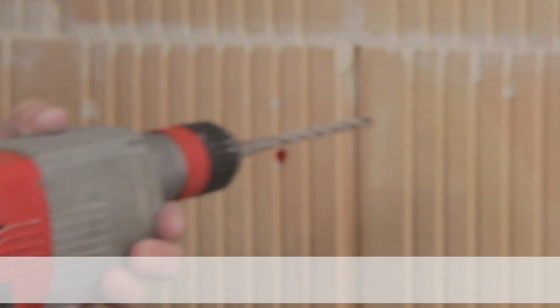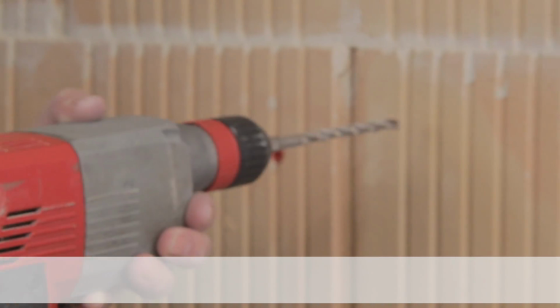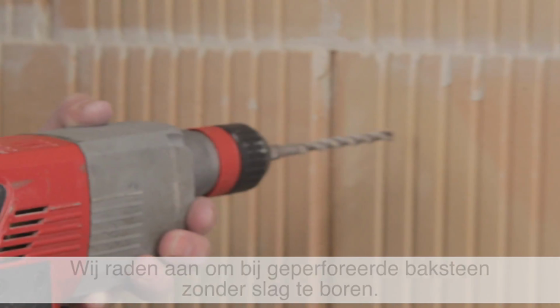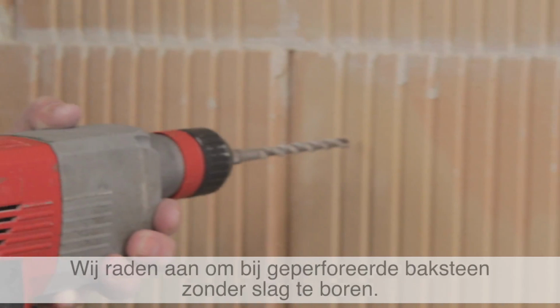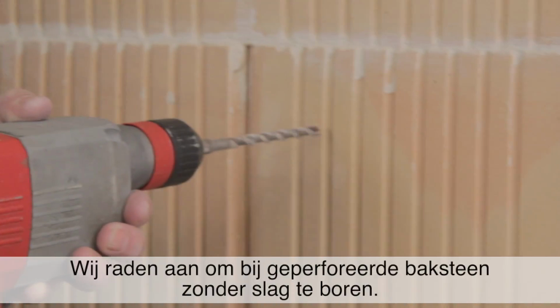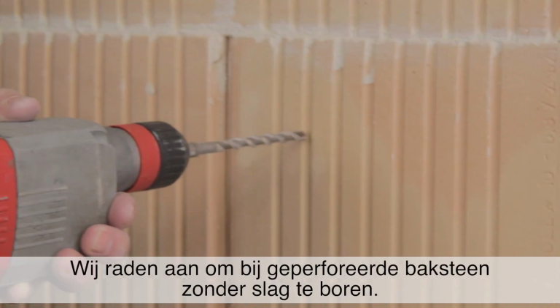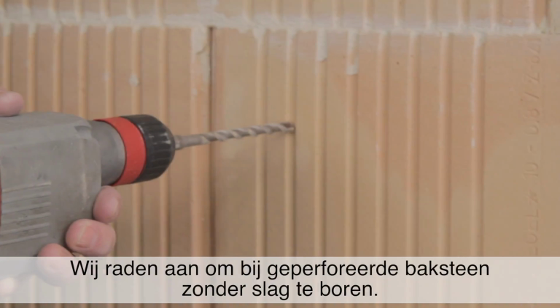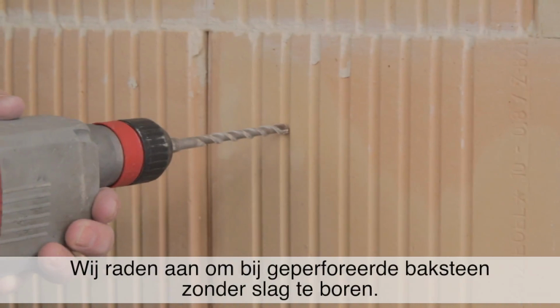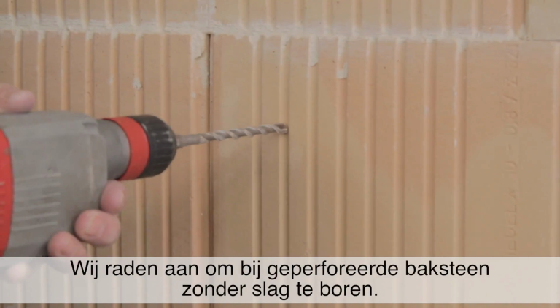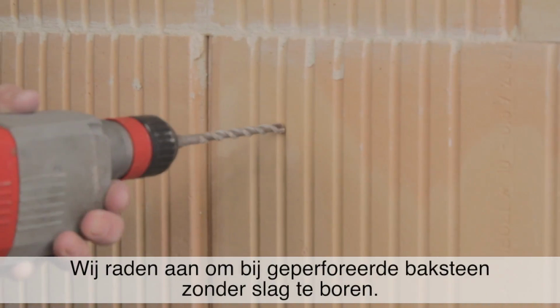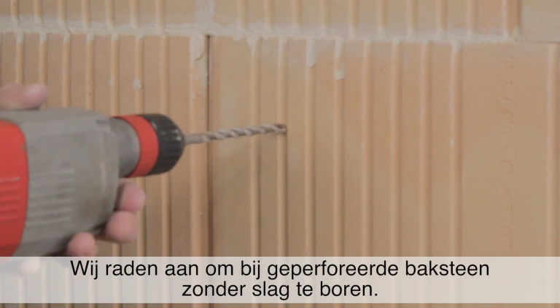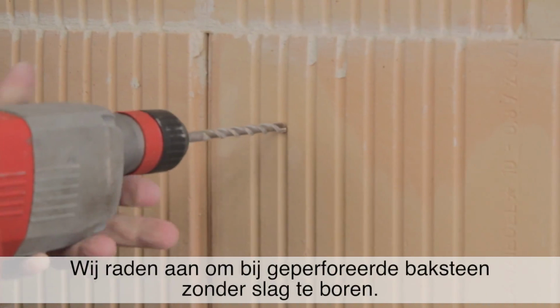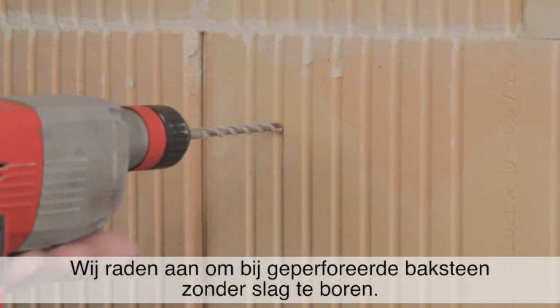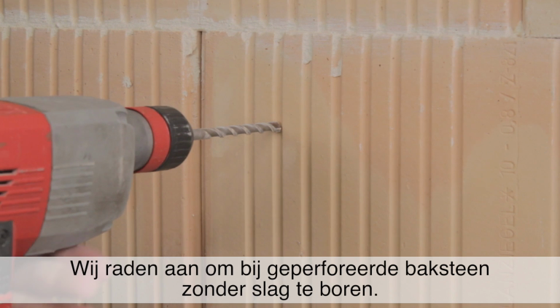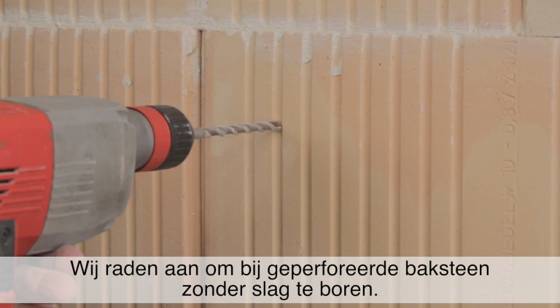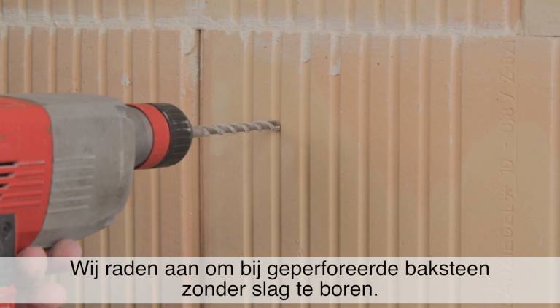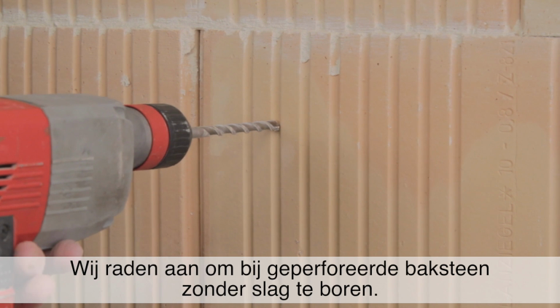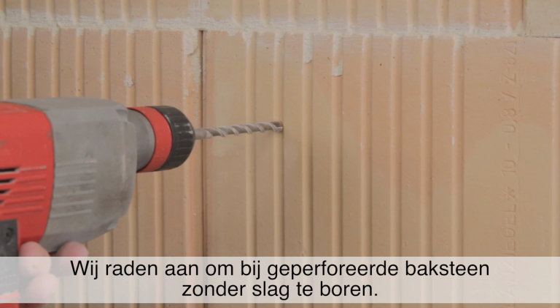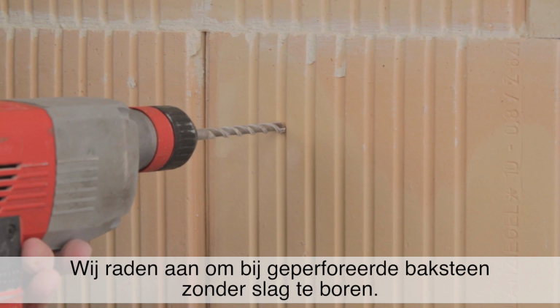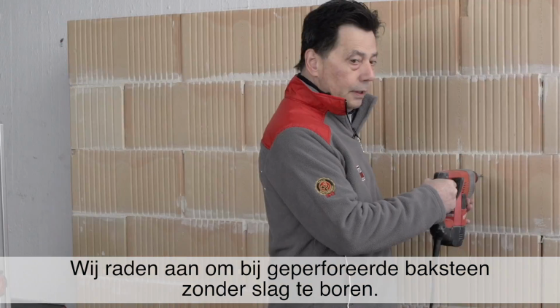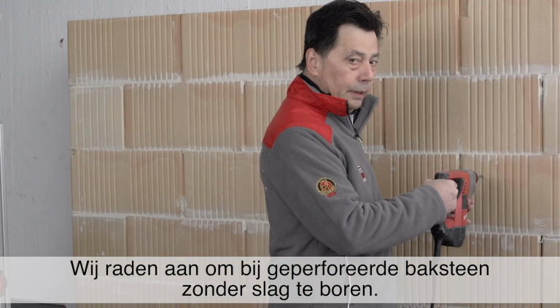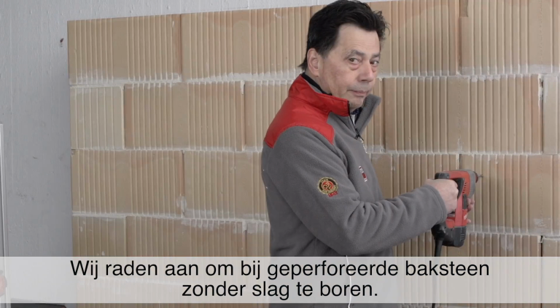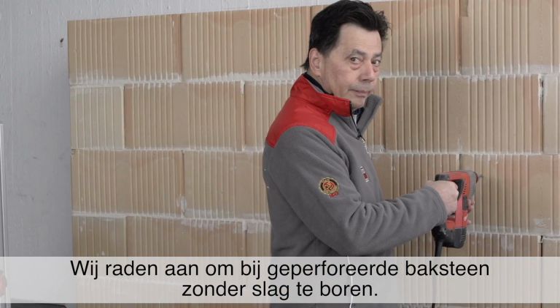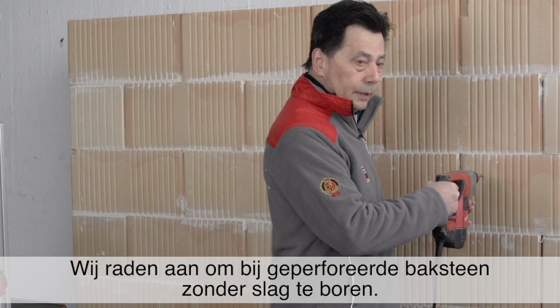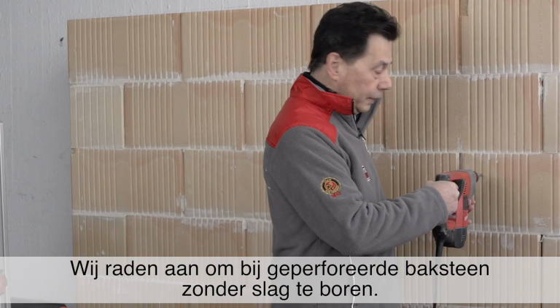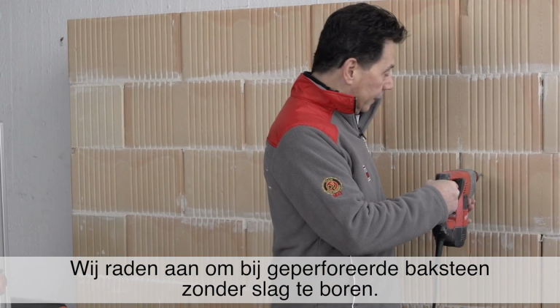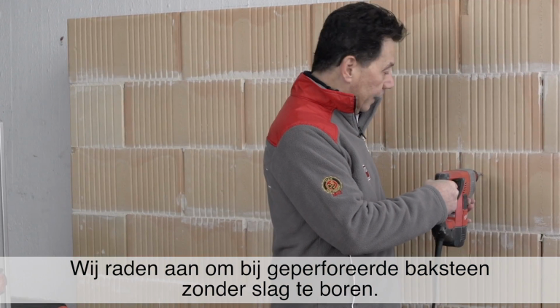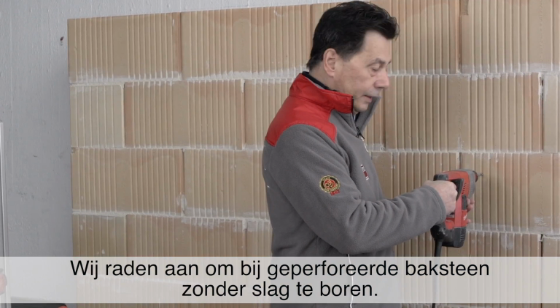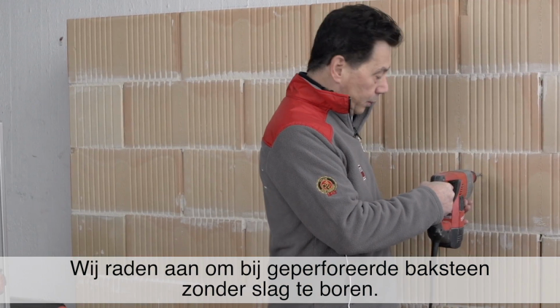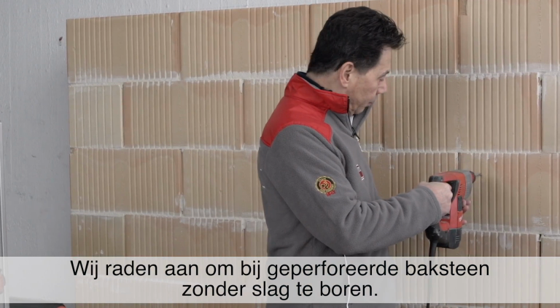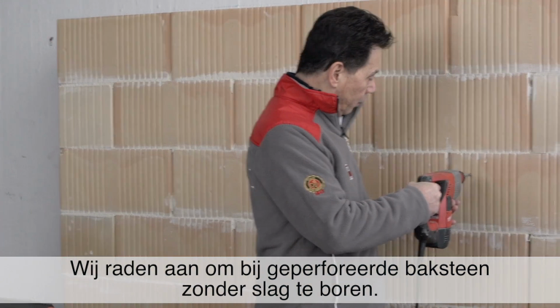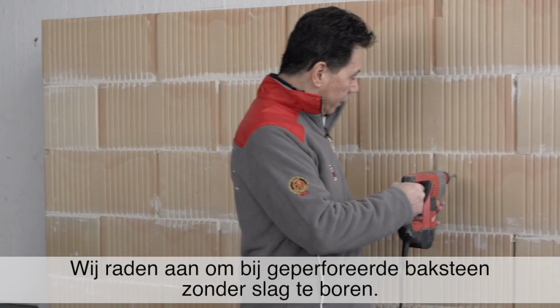We advise using a rotary drill when drilling in vertical cord brick.